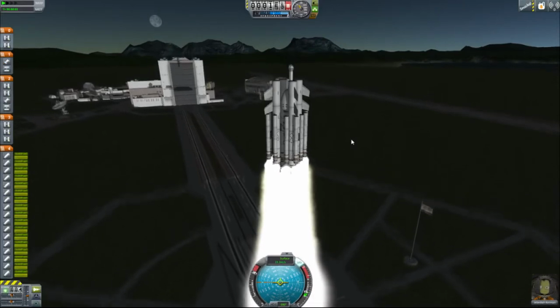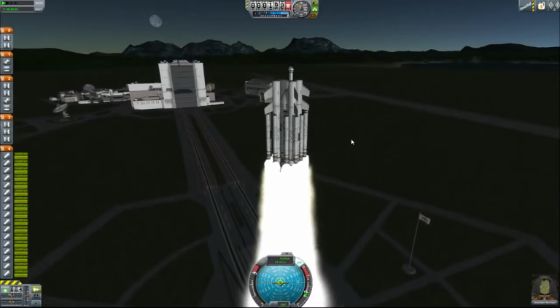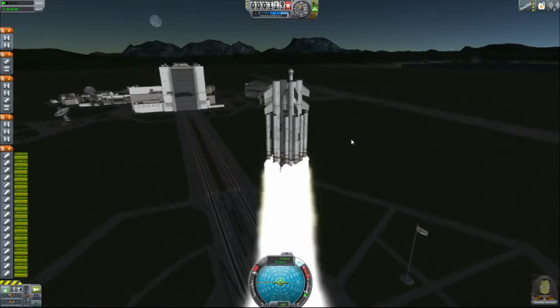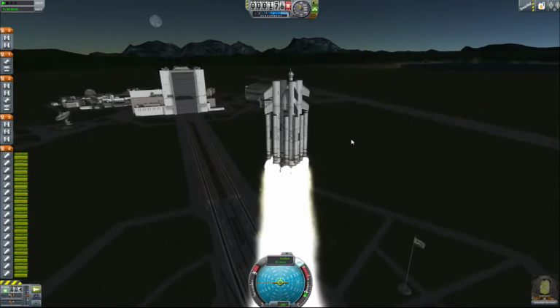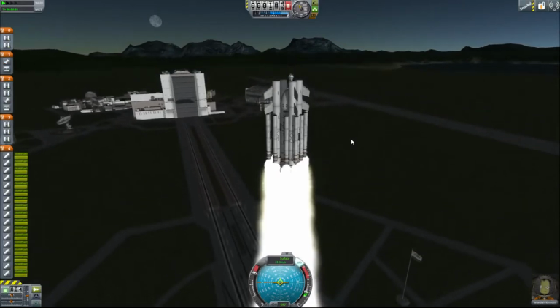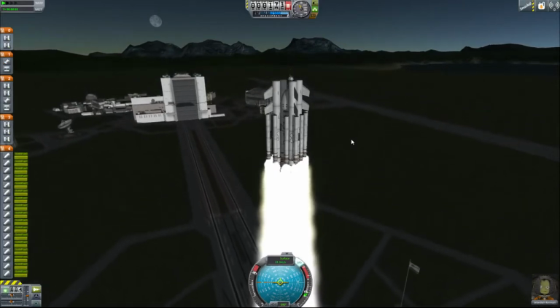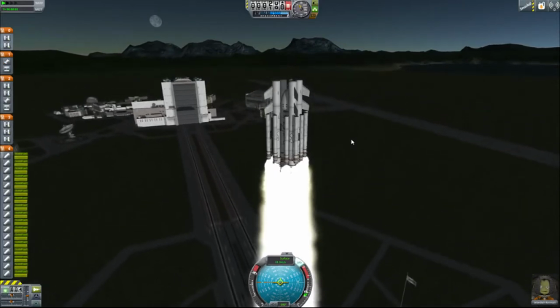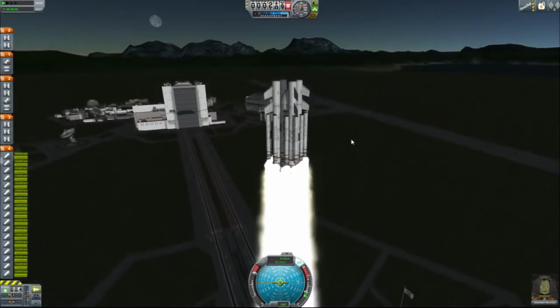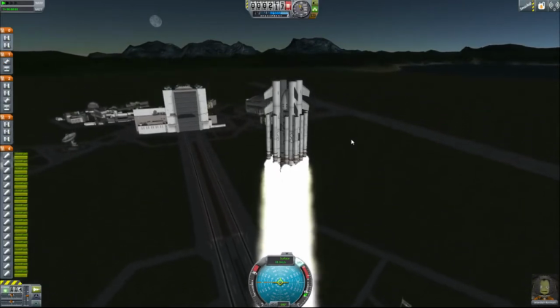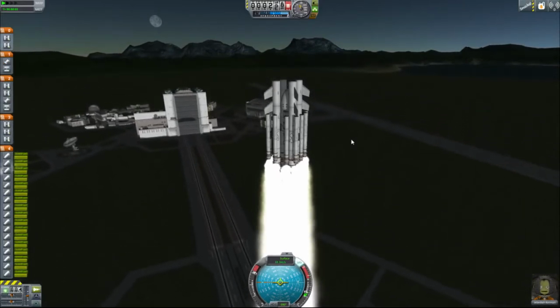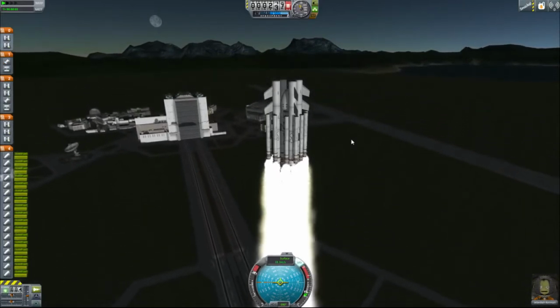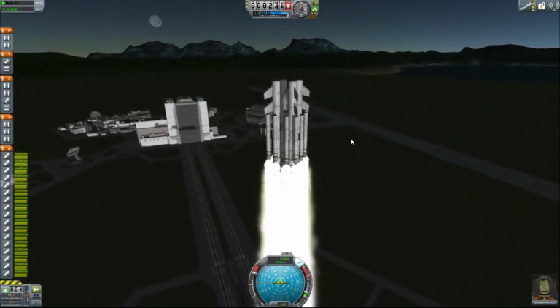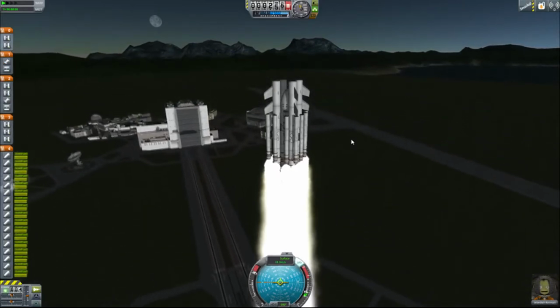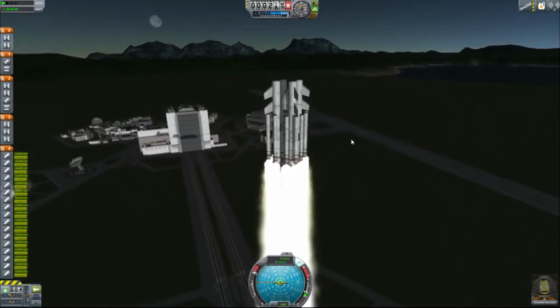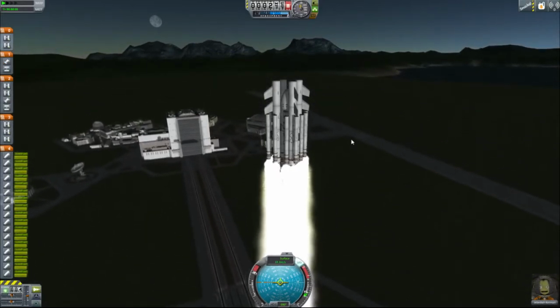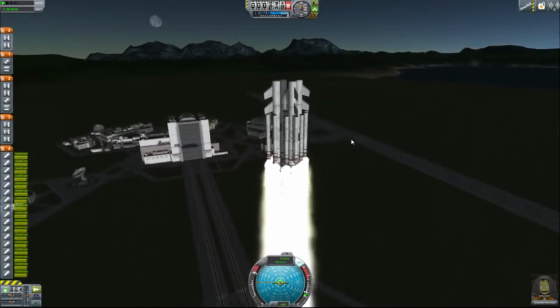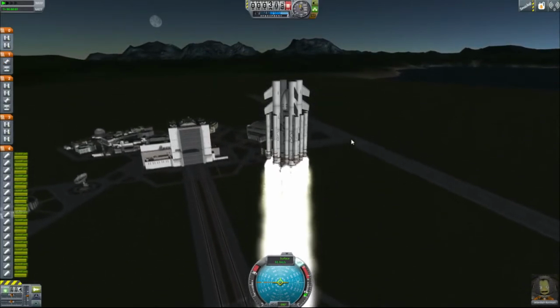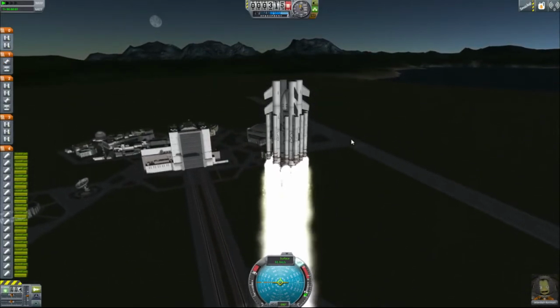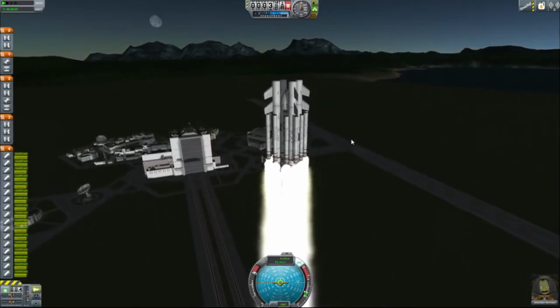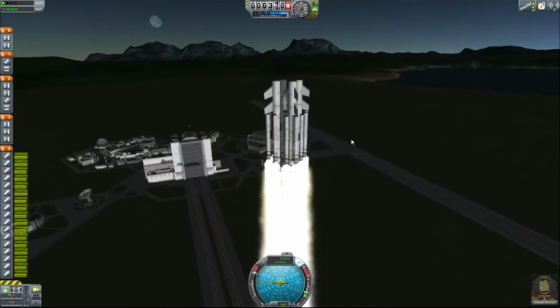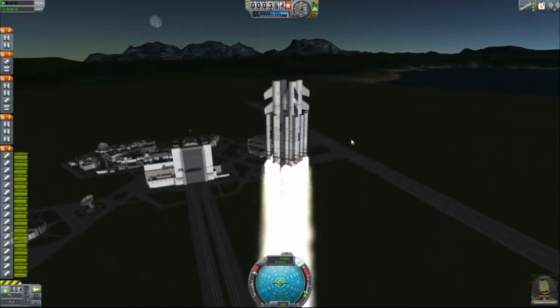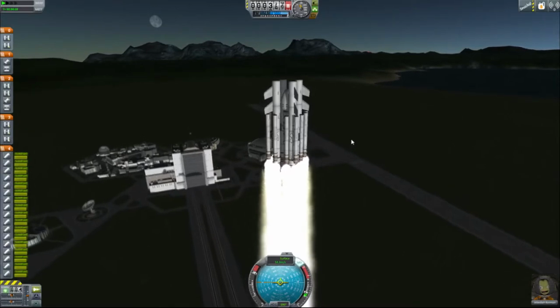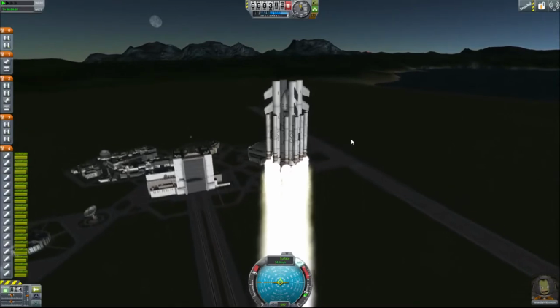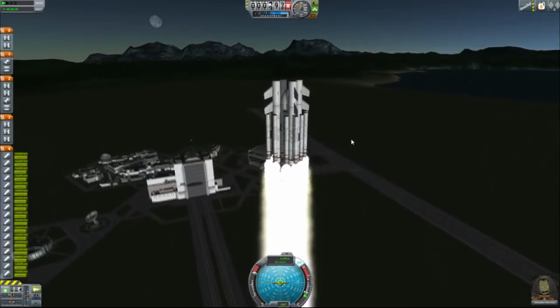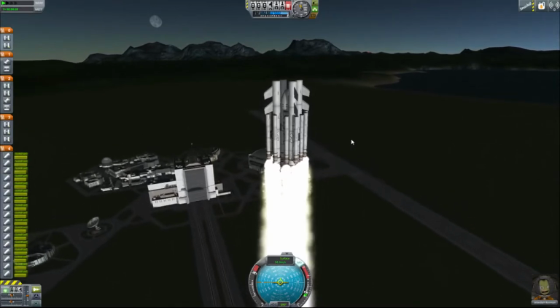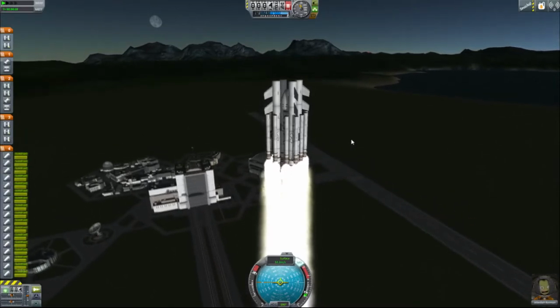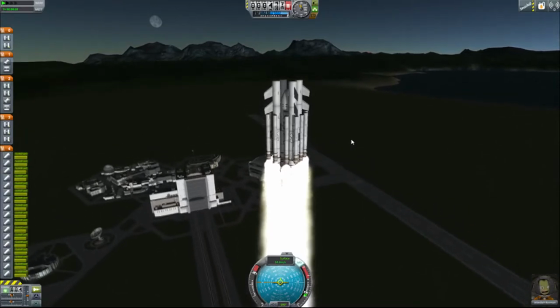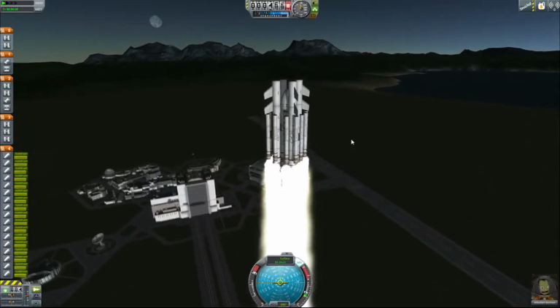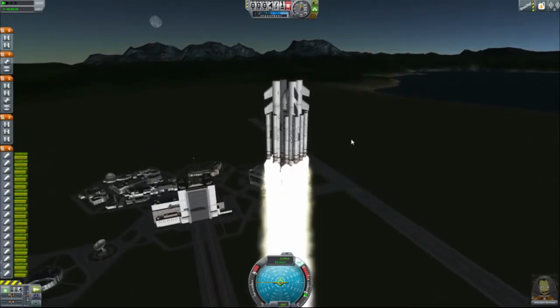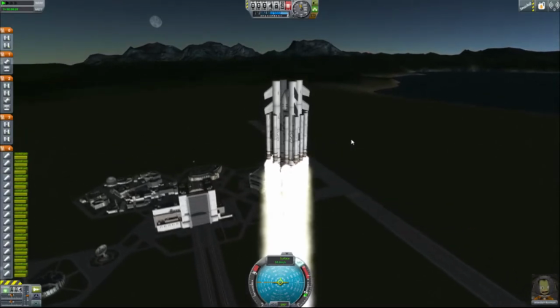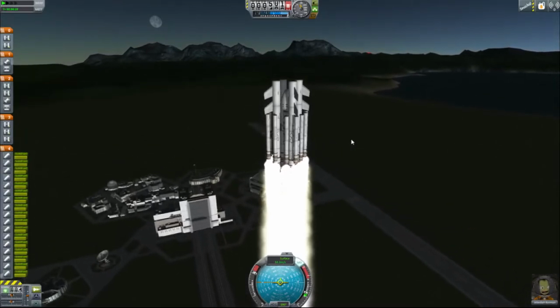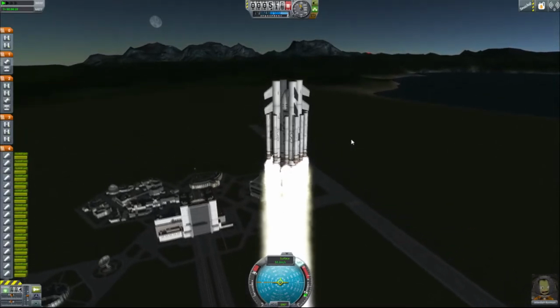The first step of that role is planting a flag on Minmus. After that, he'll be dancing around Minmus and getting all of Minmus' juicy, juicy science.